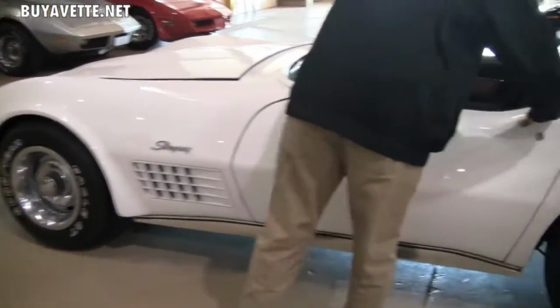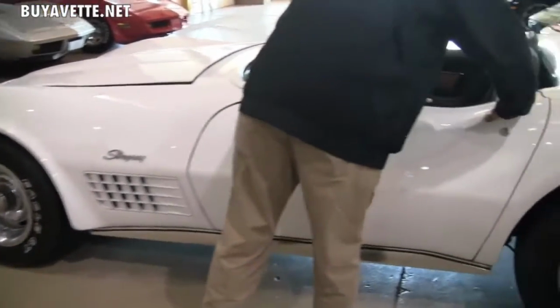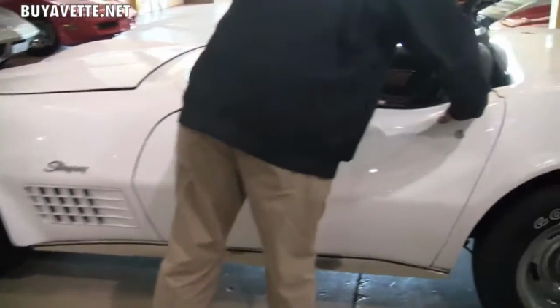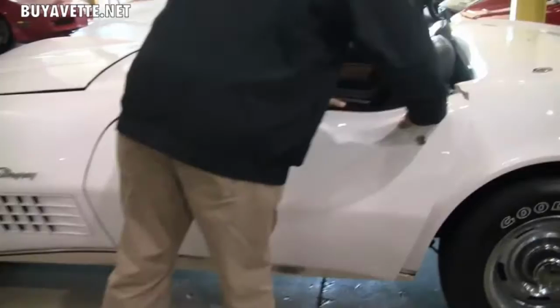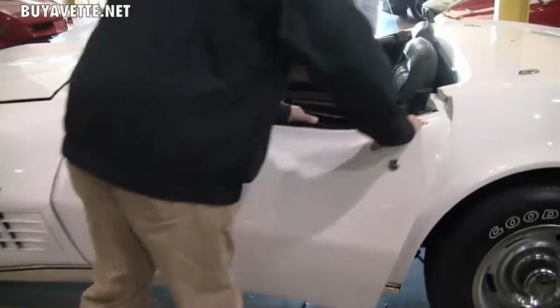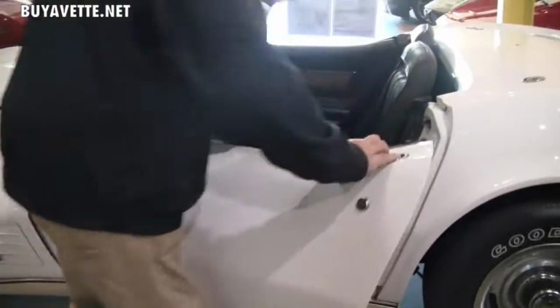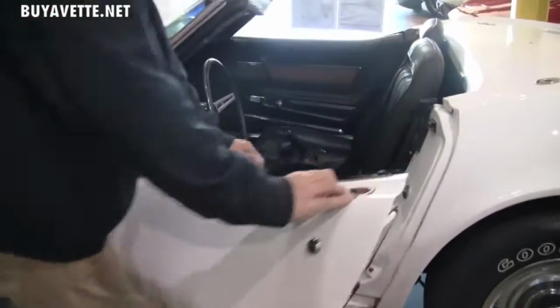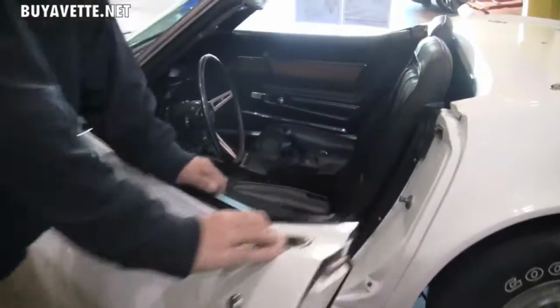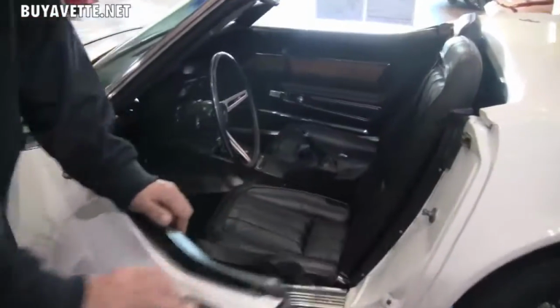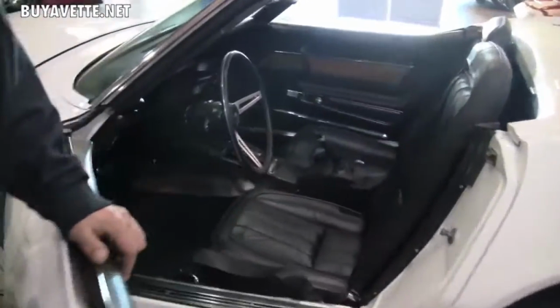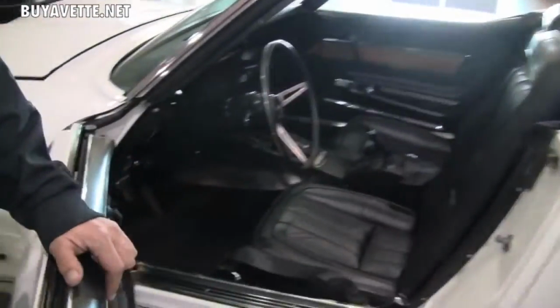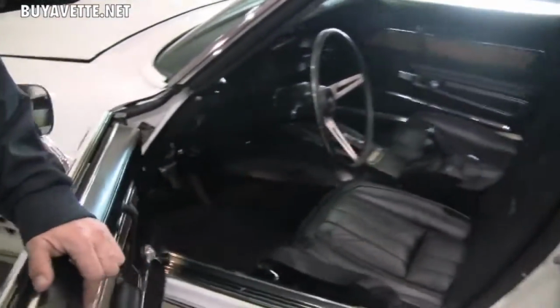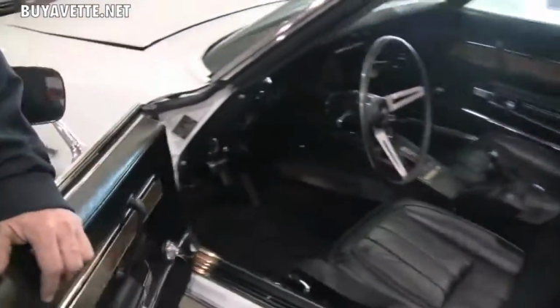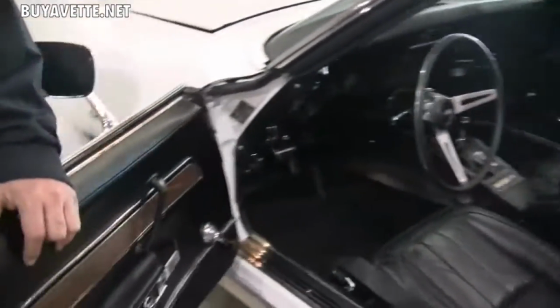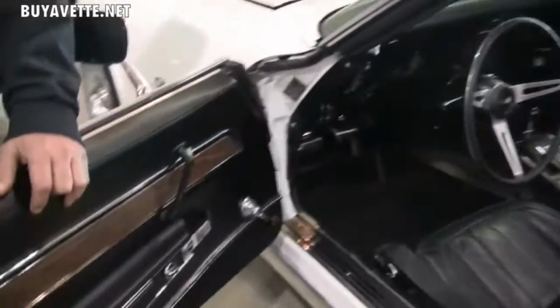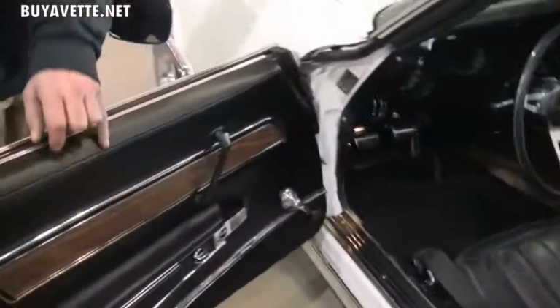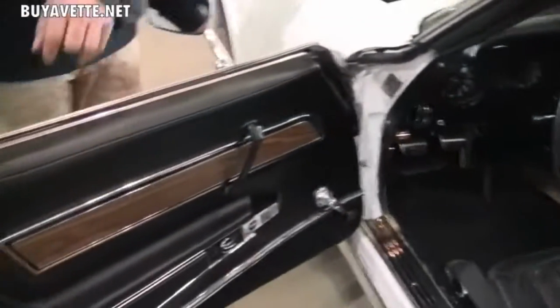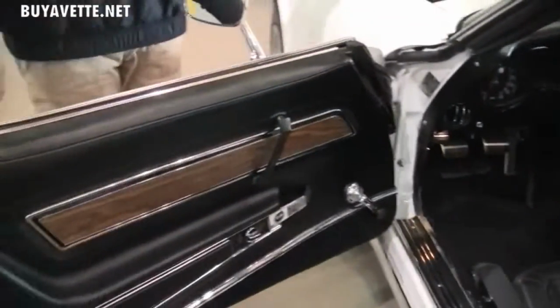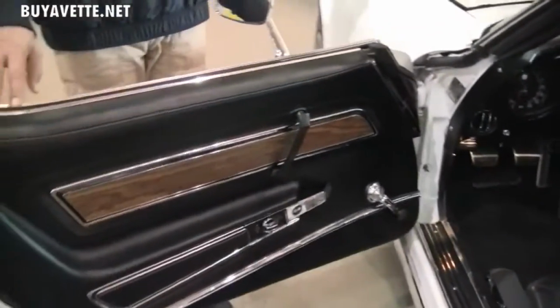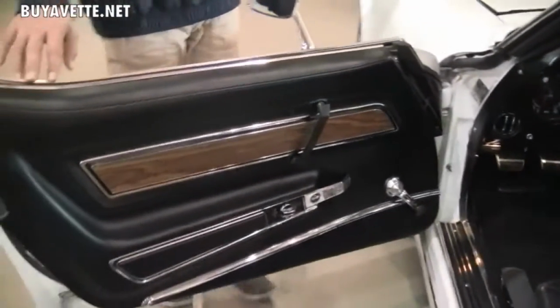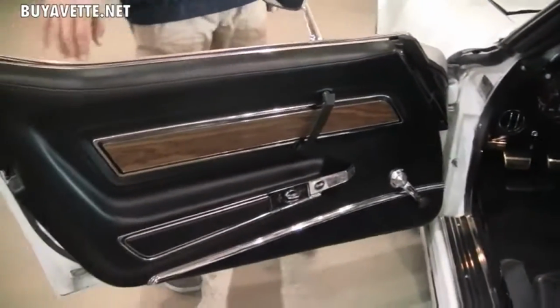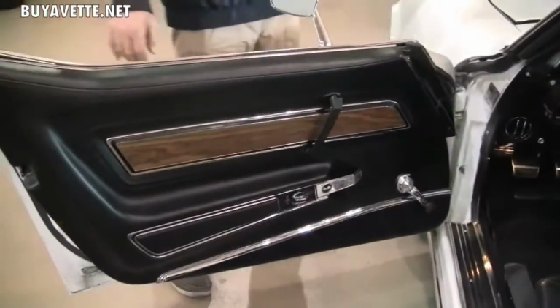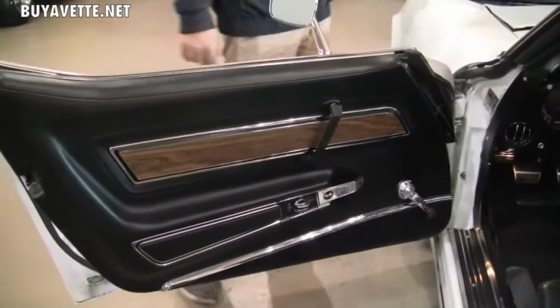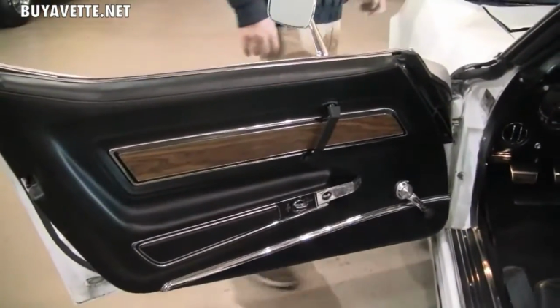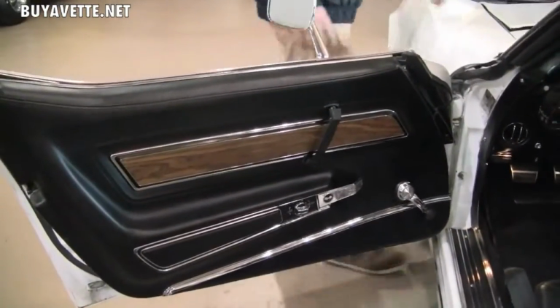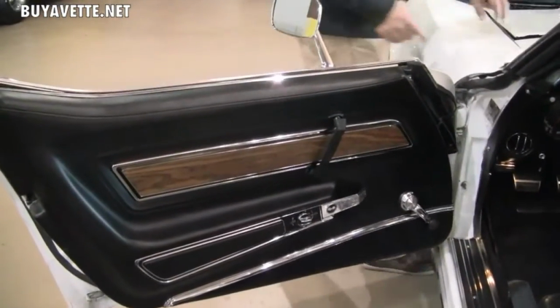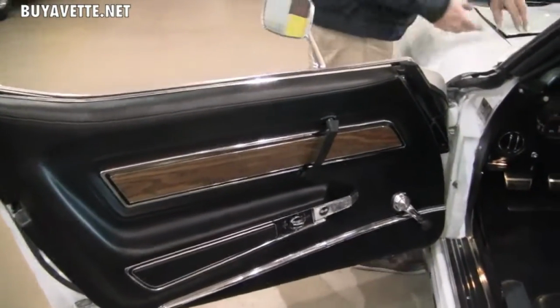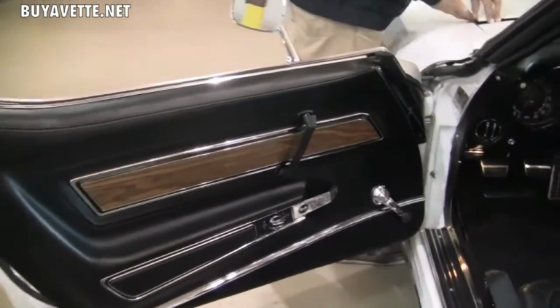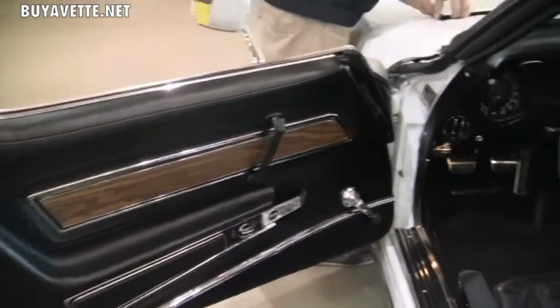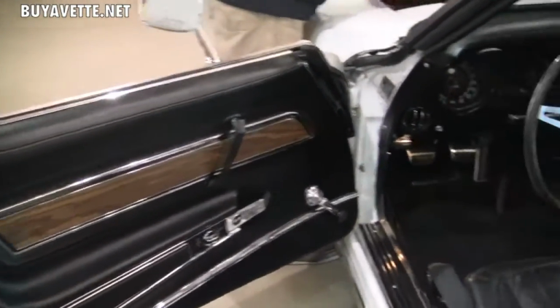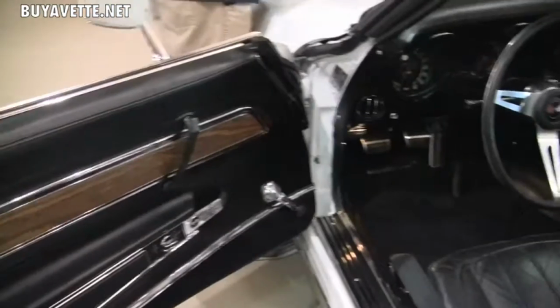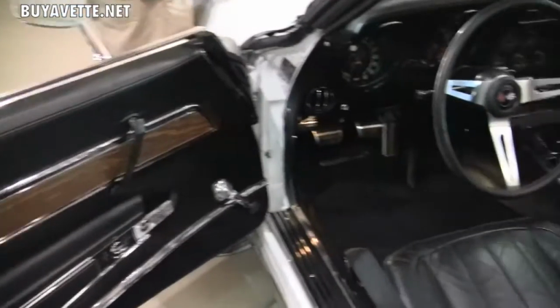You can see the inside on this side — the door panels. The quality on this car all the way around is extremely nice.